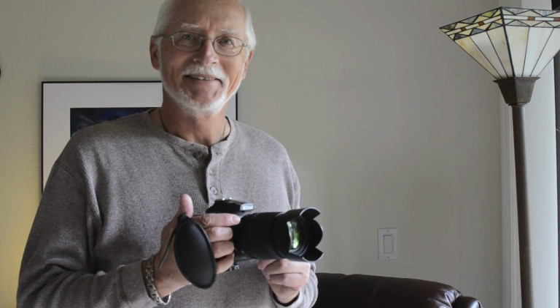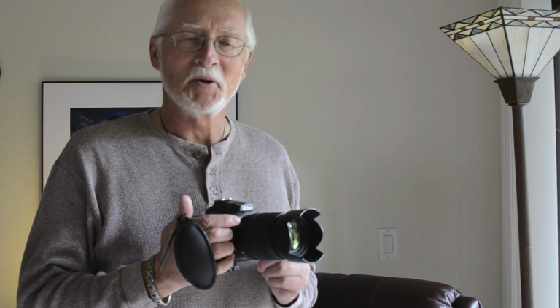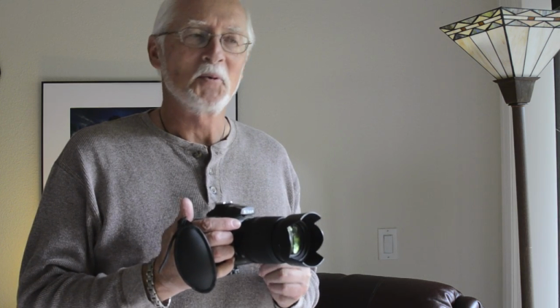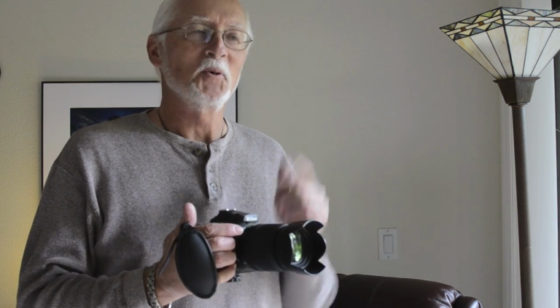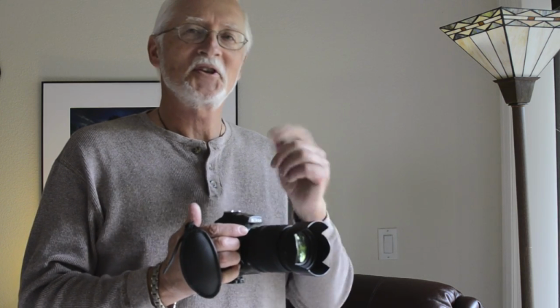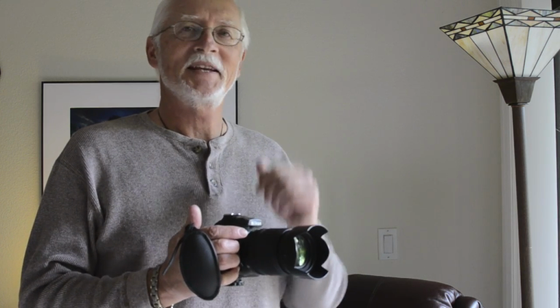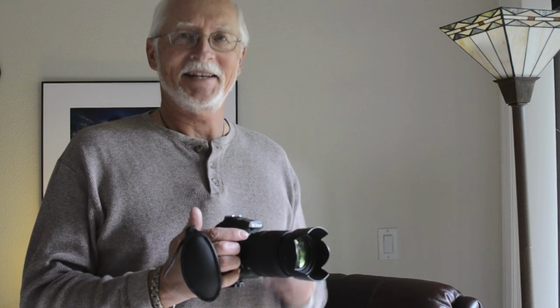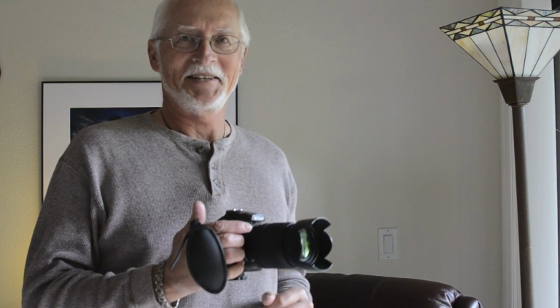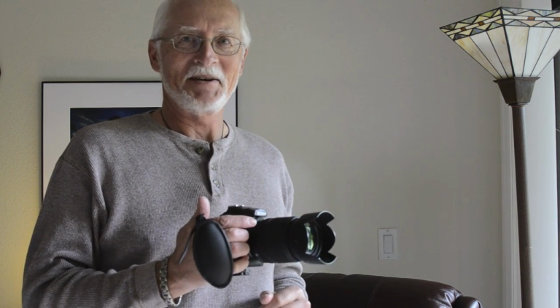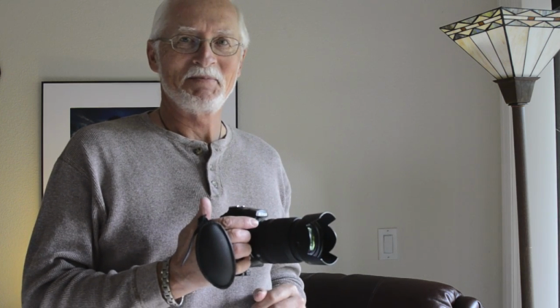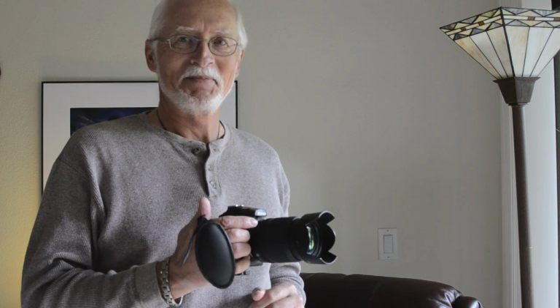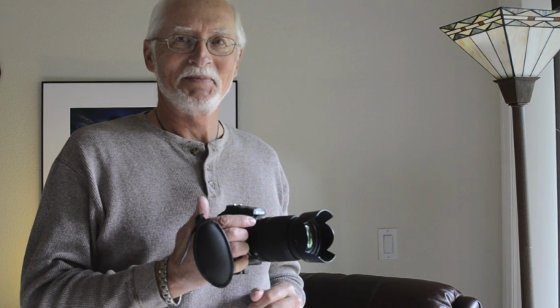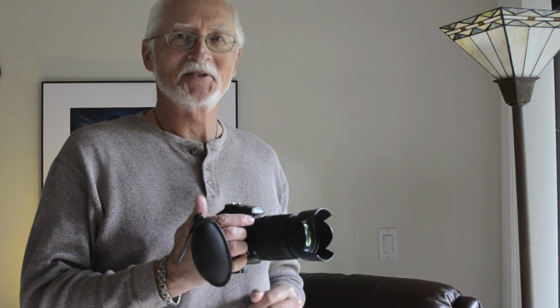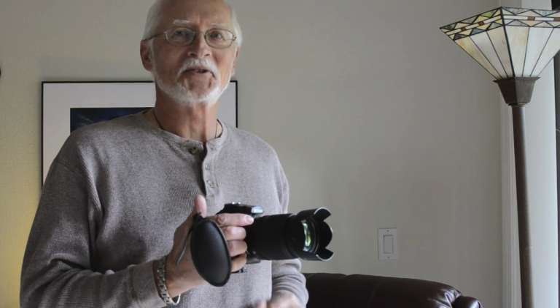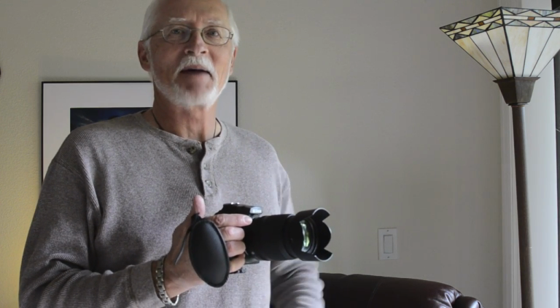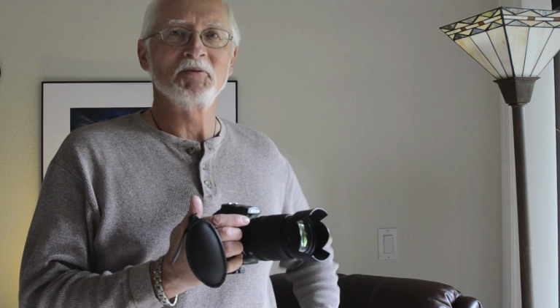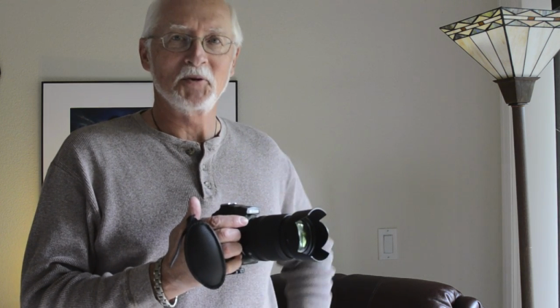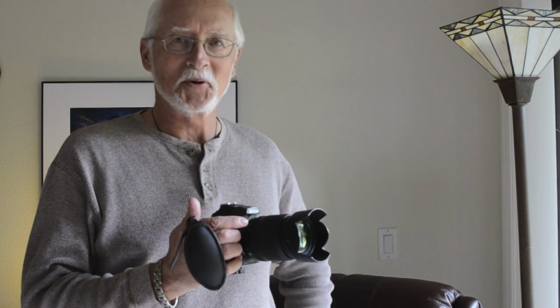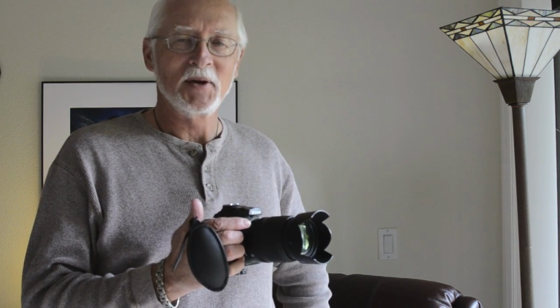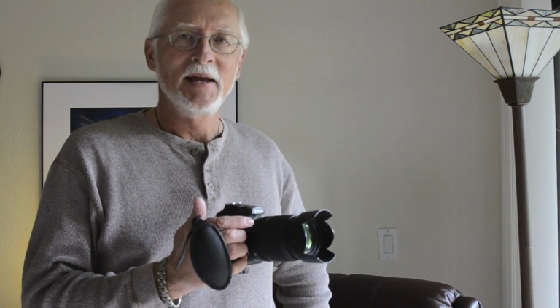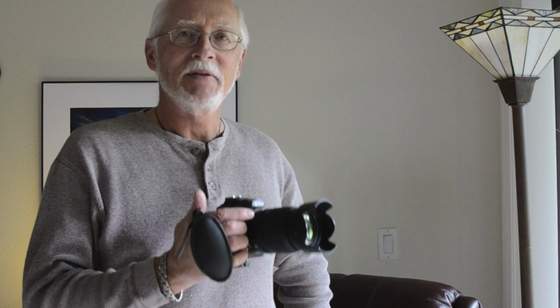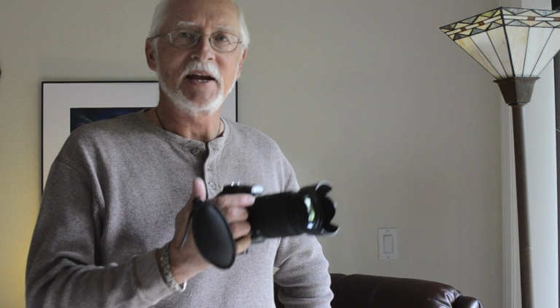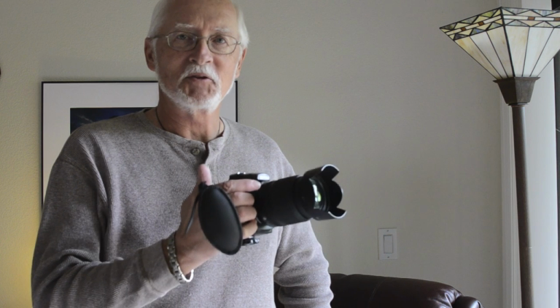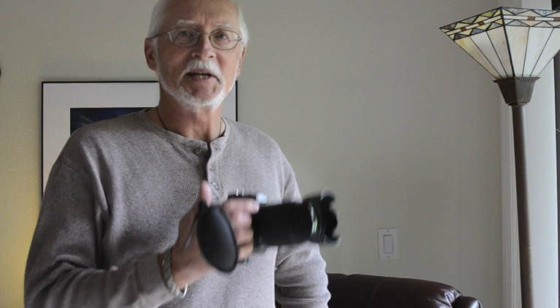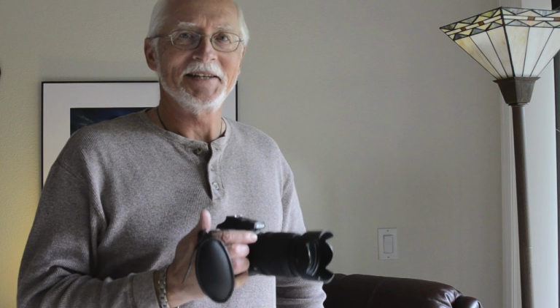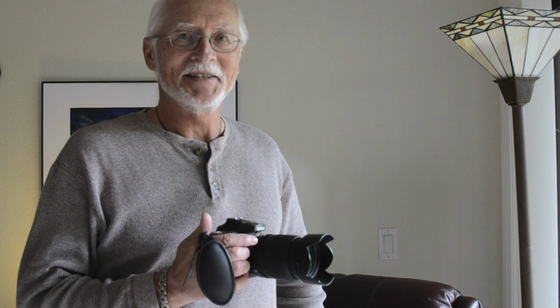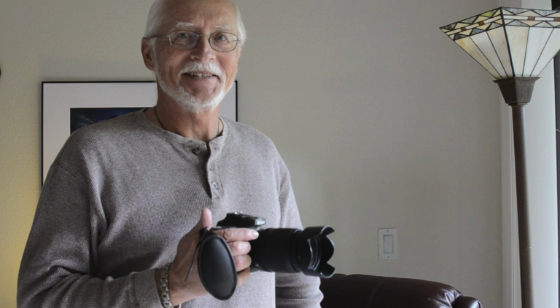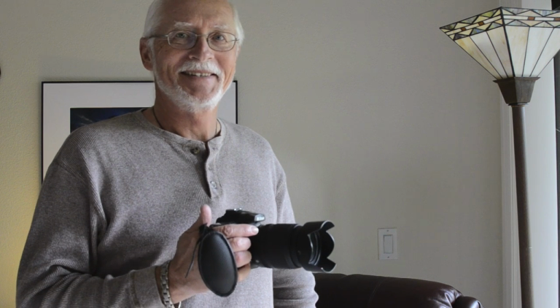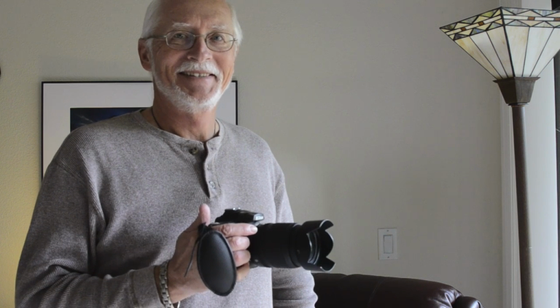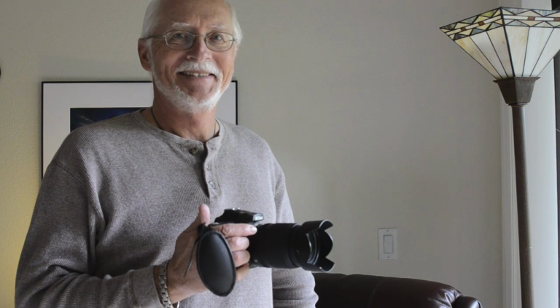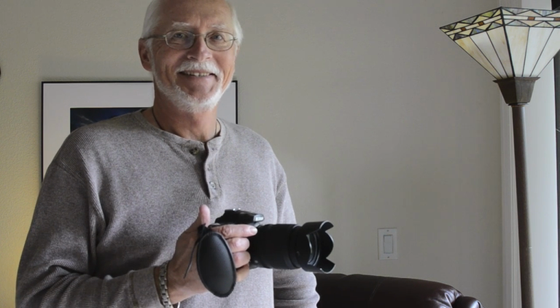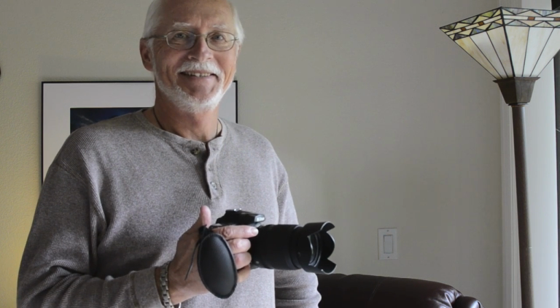We'll see you next time. This is Captain Photo. Thanks for being here.